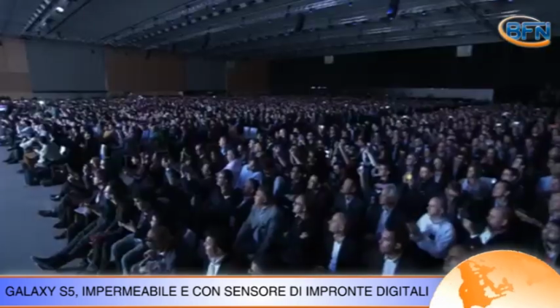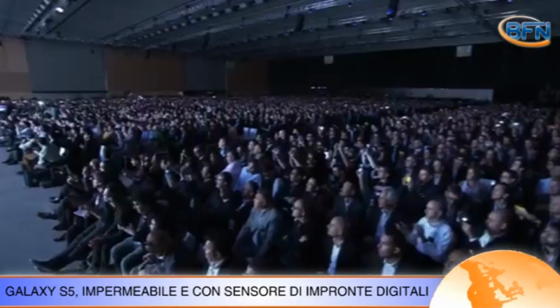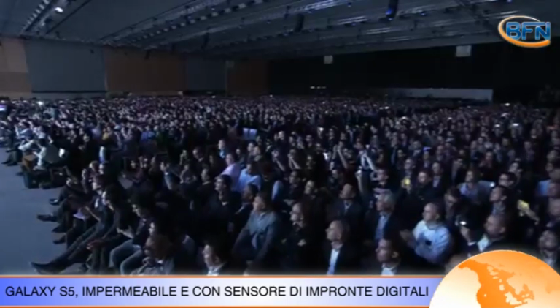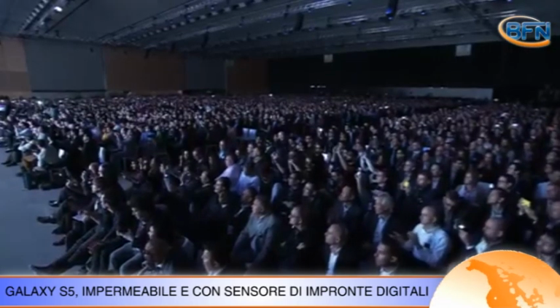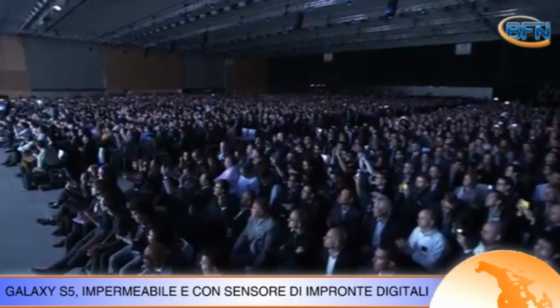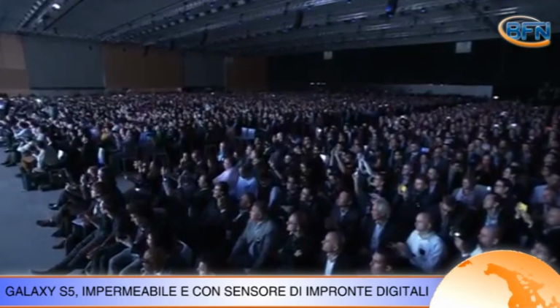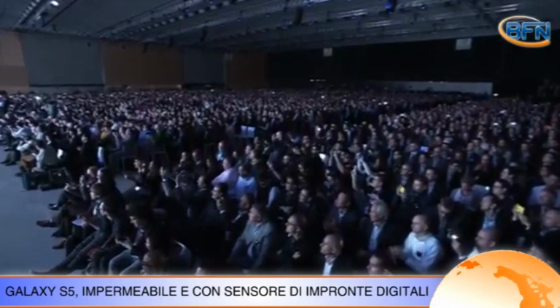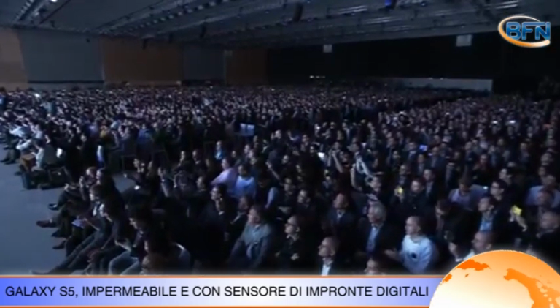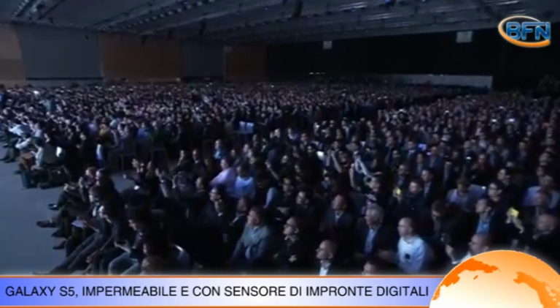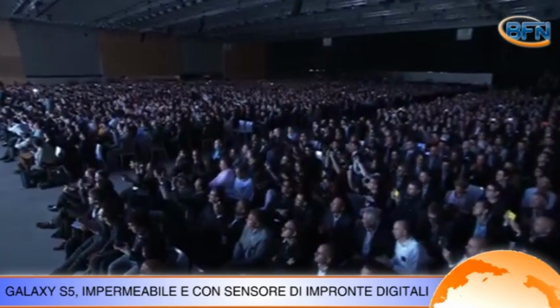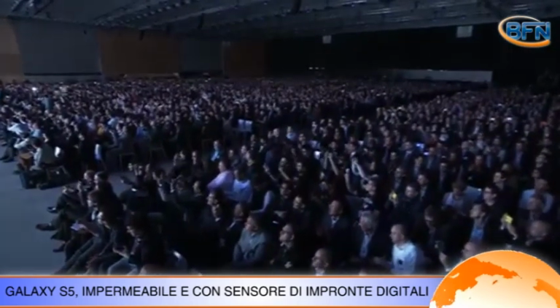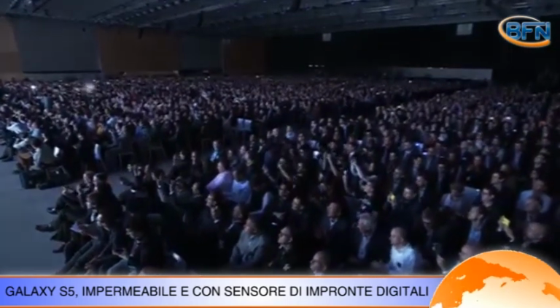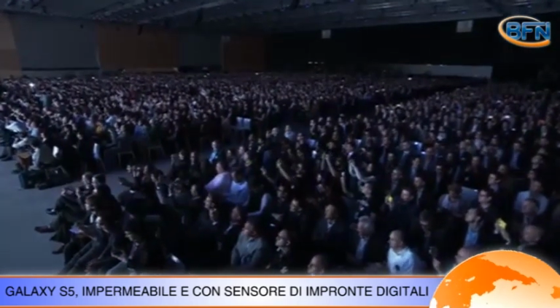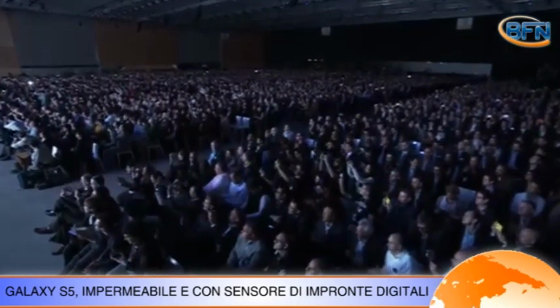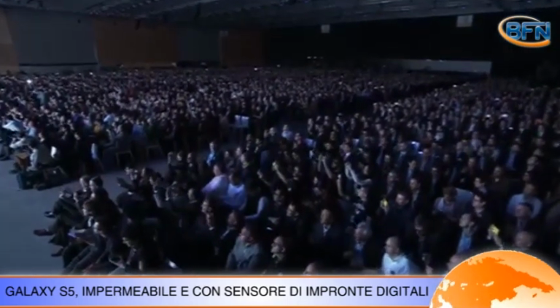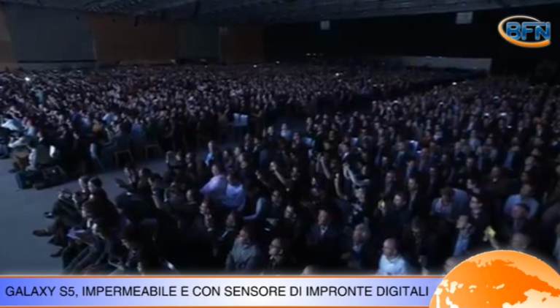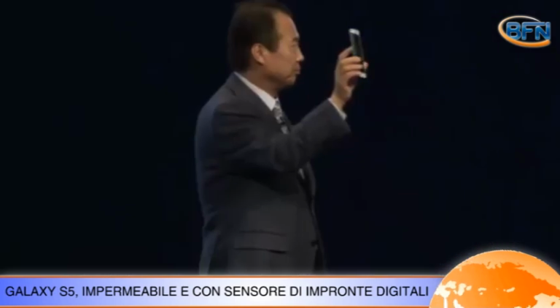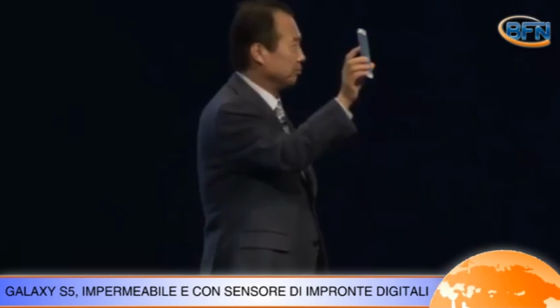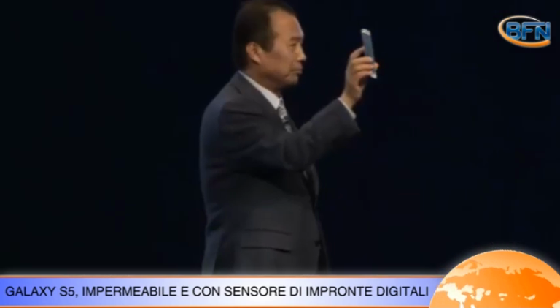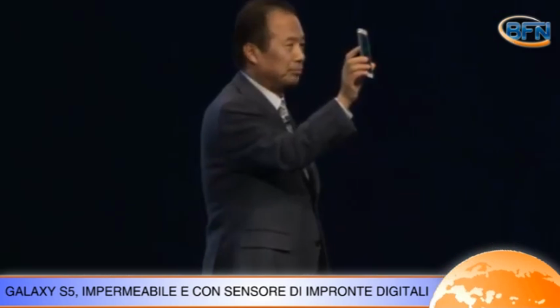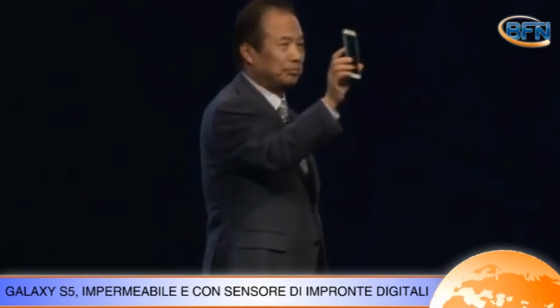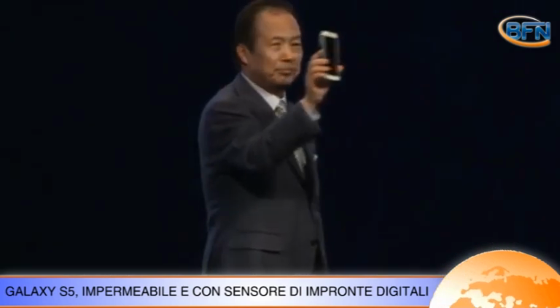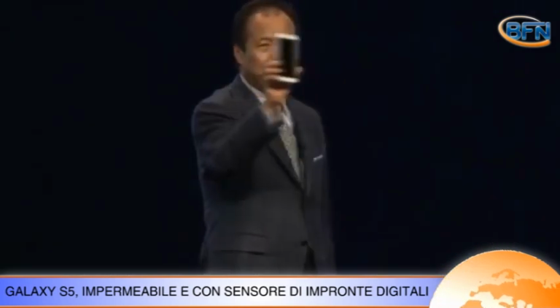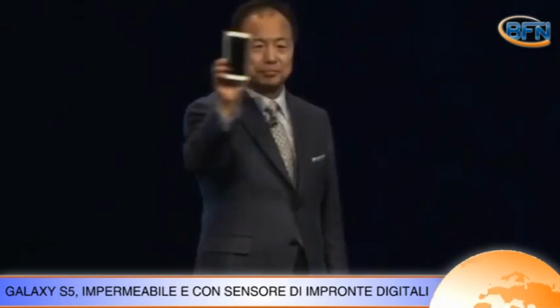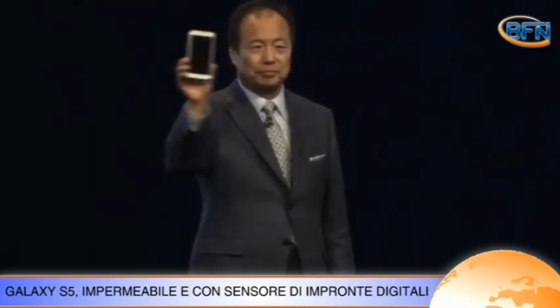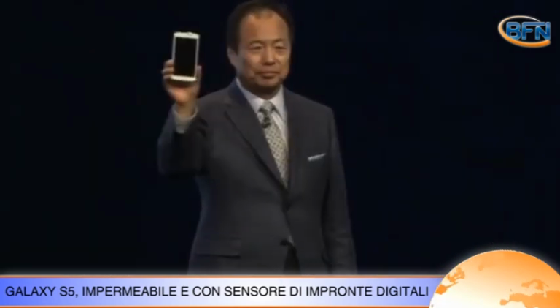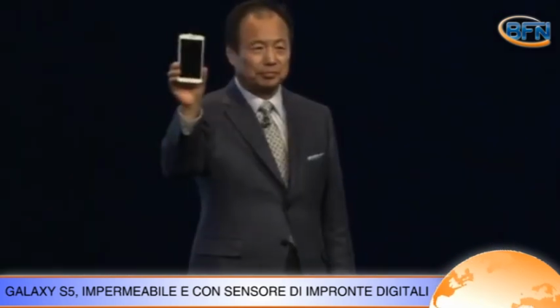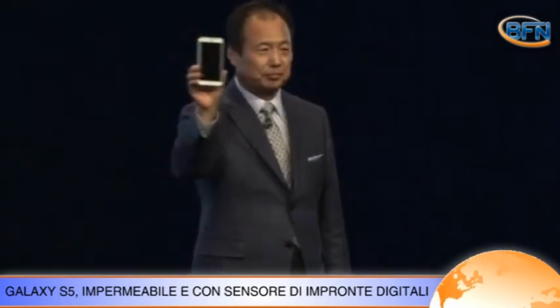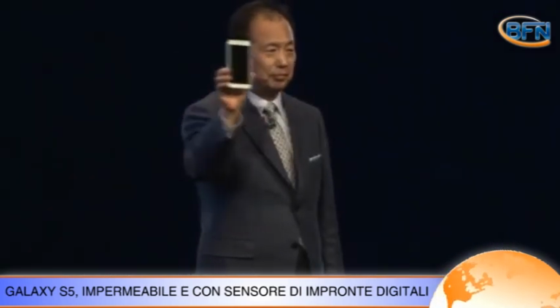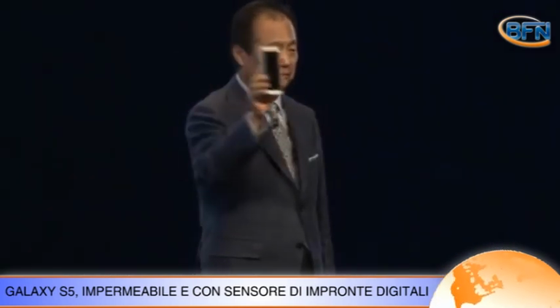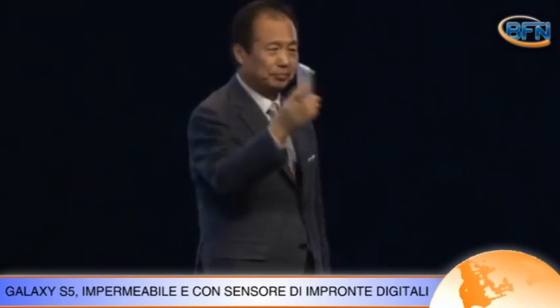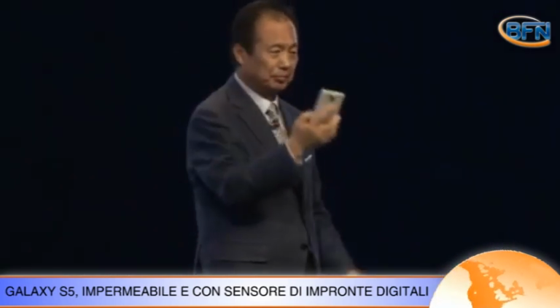A differenza del suo predecessore e dell'iPhone, il Galaxy S5 è impermeabile e resistente alla polvere.